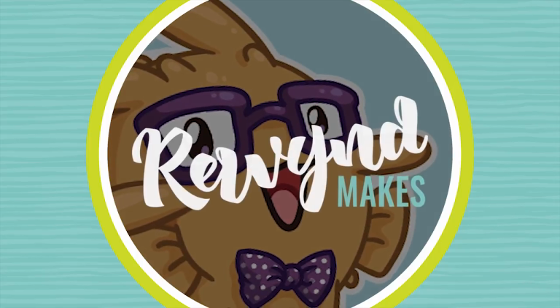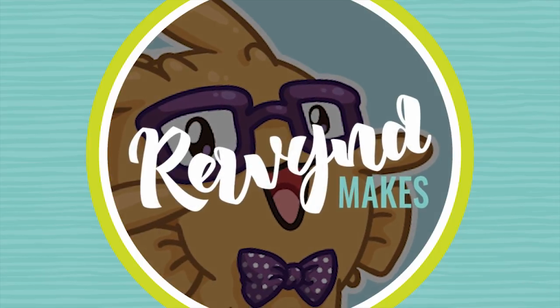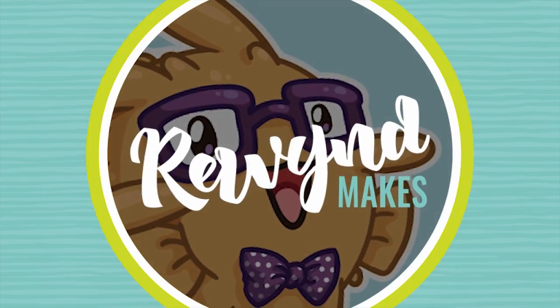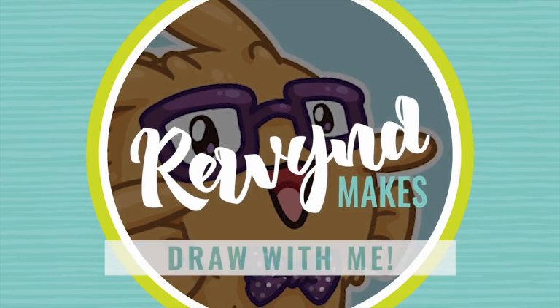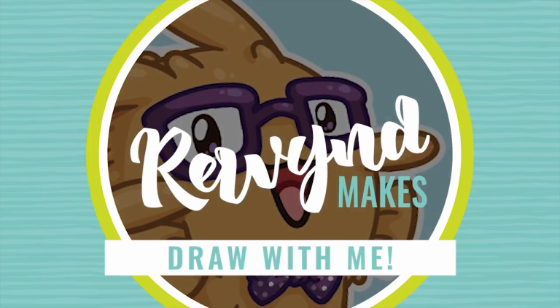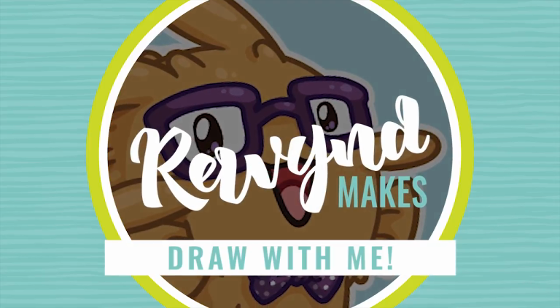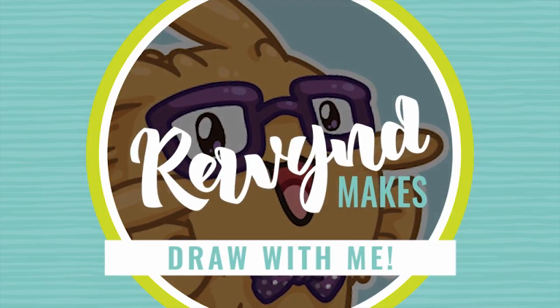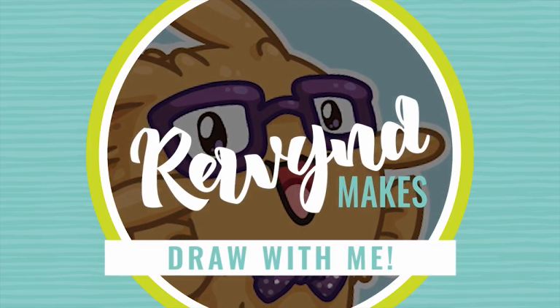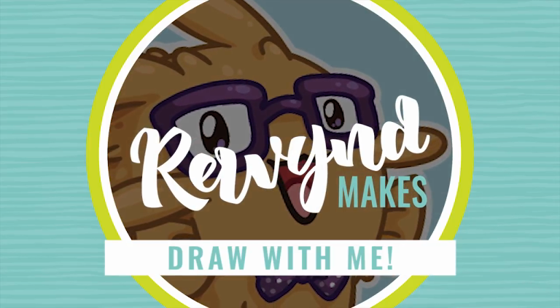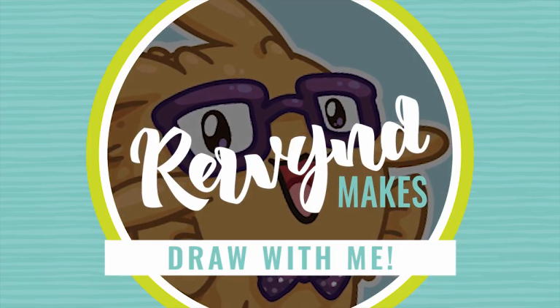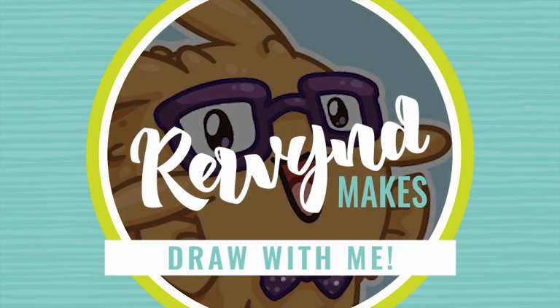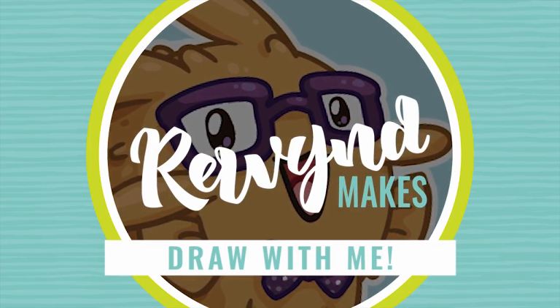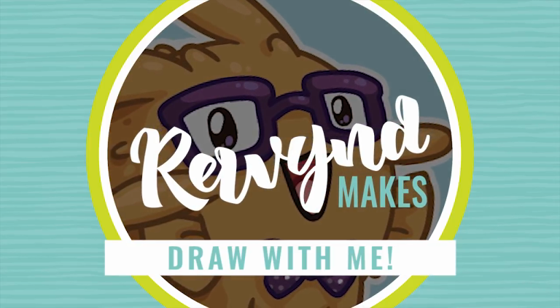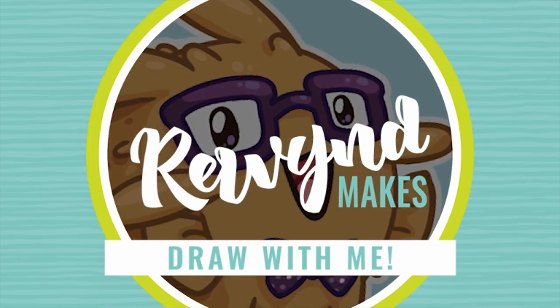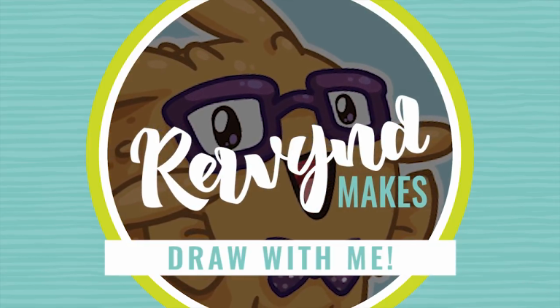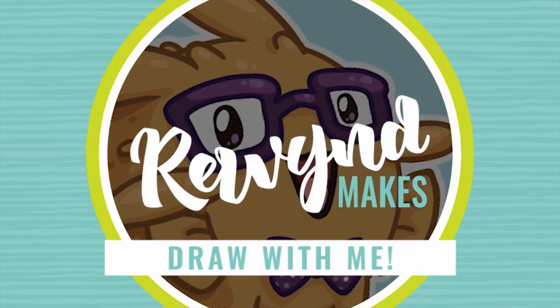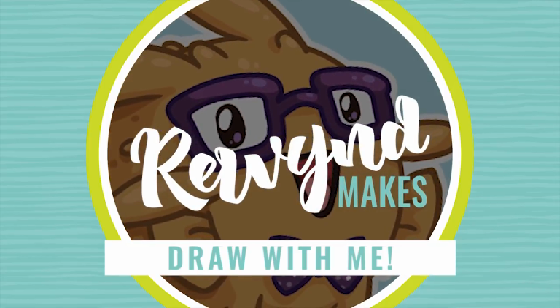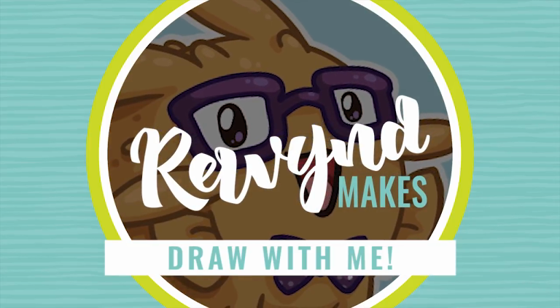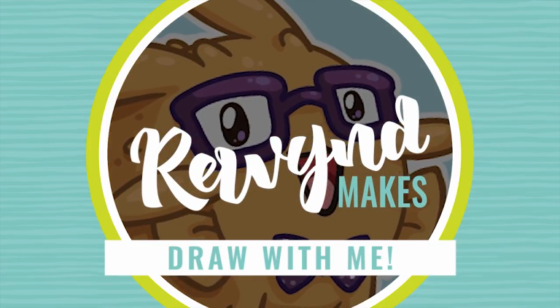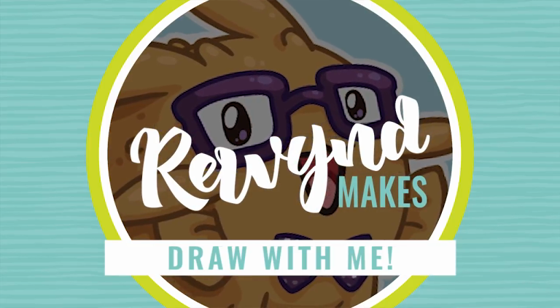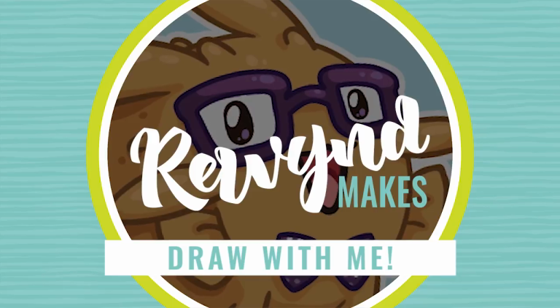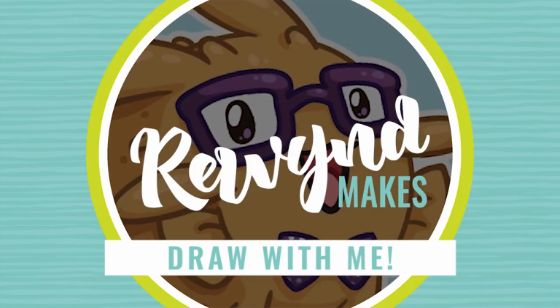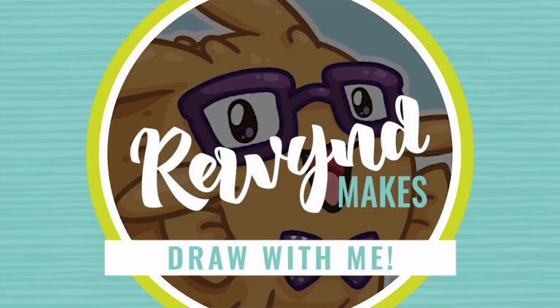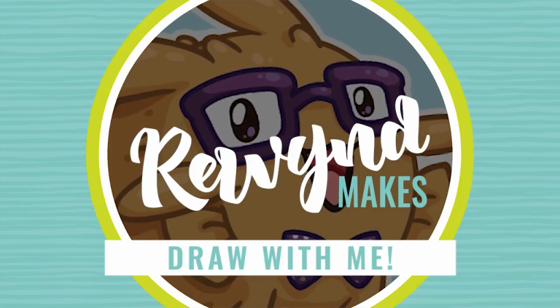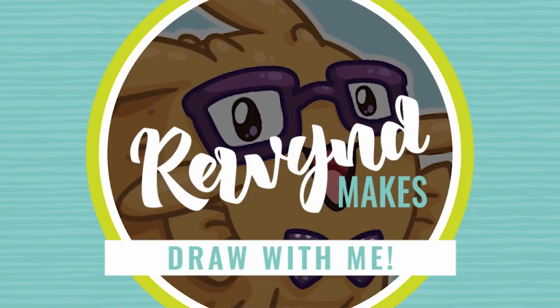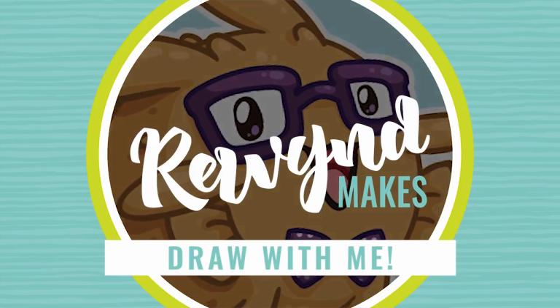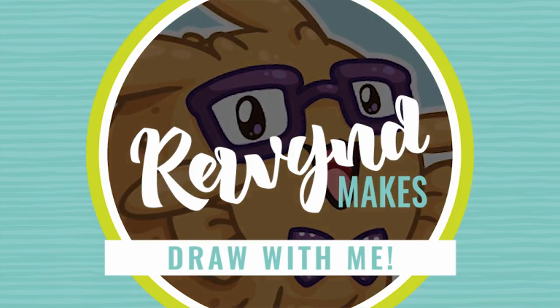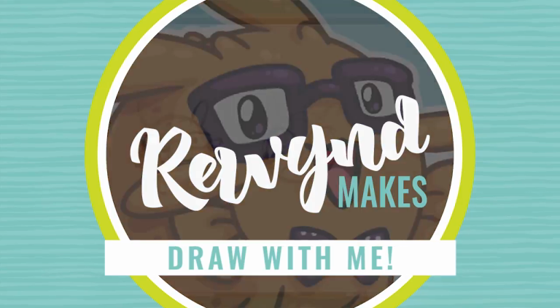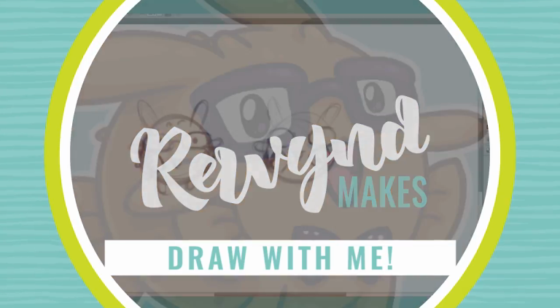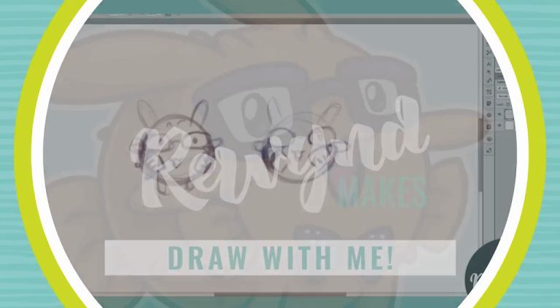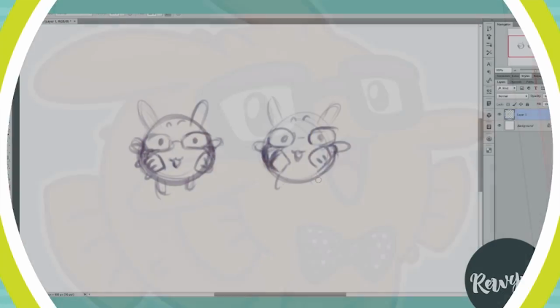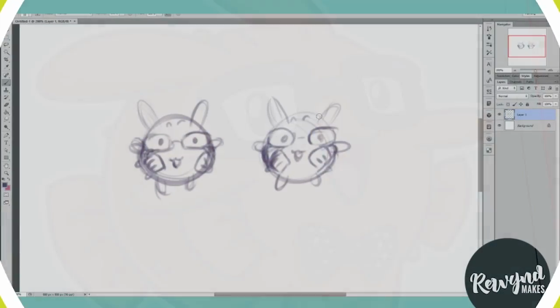Hi there! My name is Robin. I'm a designer and illustrator that goes by the online artist name of Rewind, and I want to welcome you to my new channel.